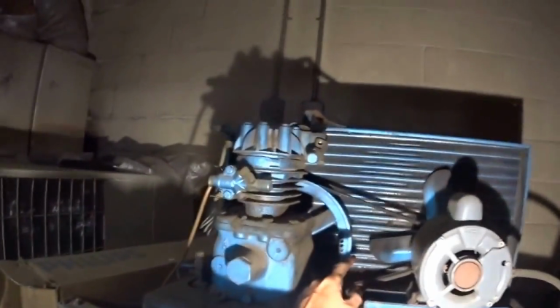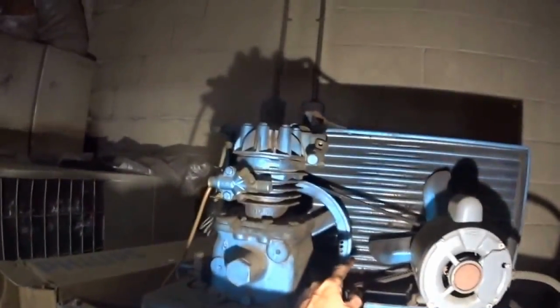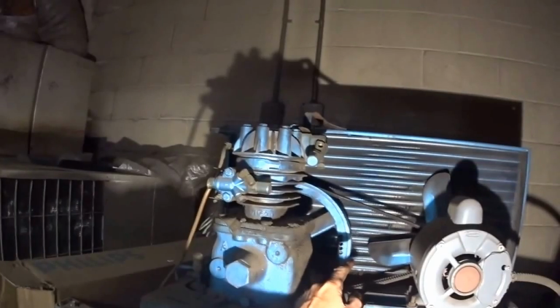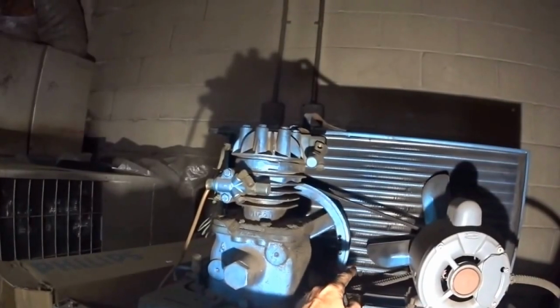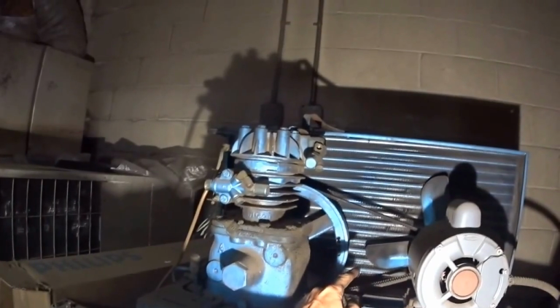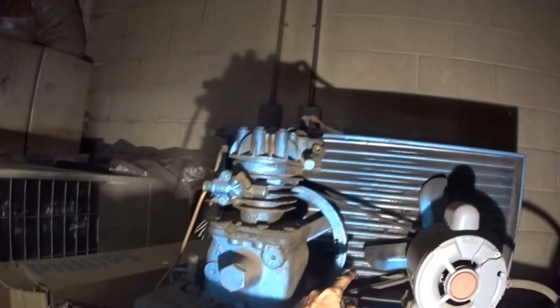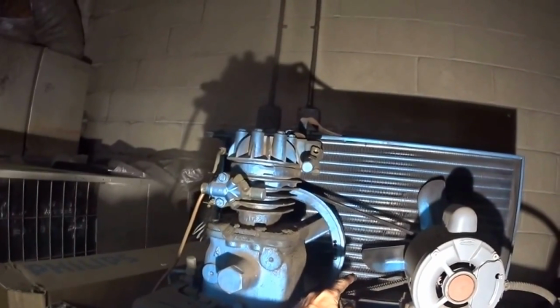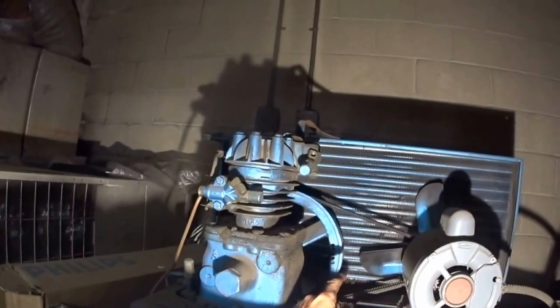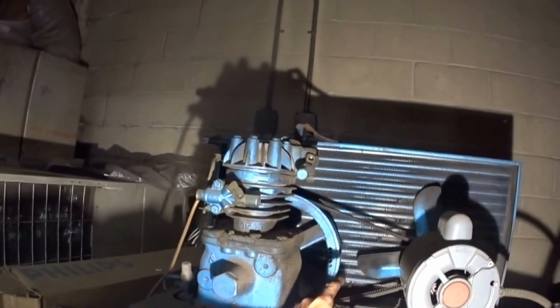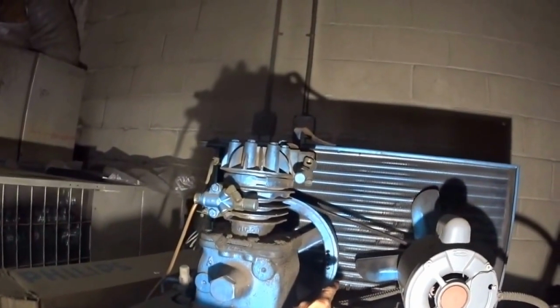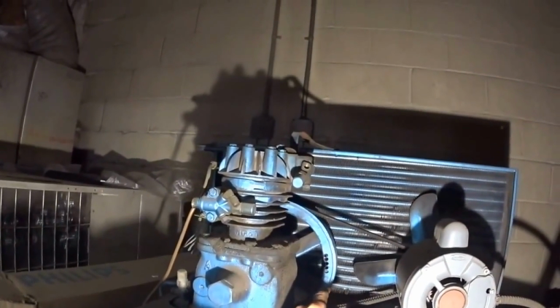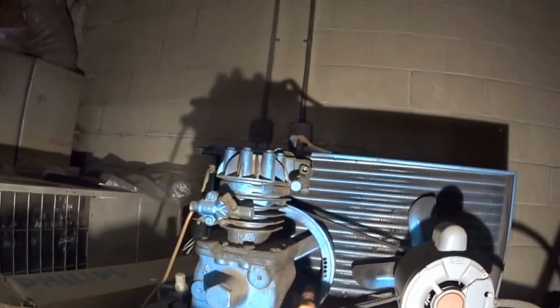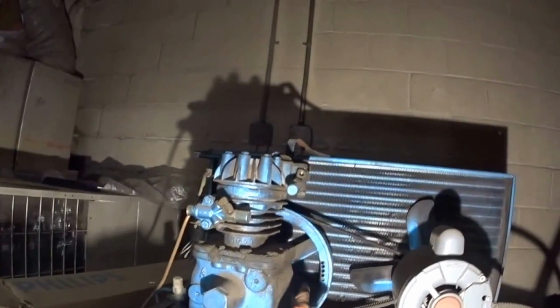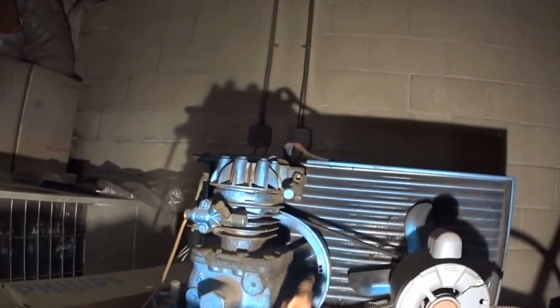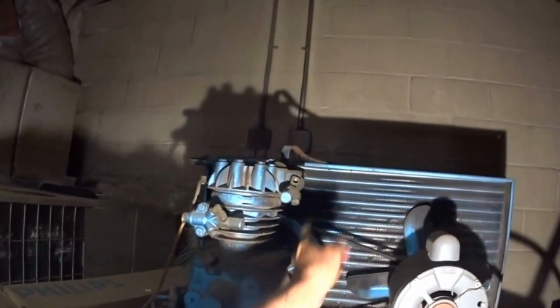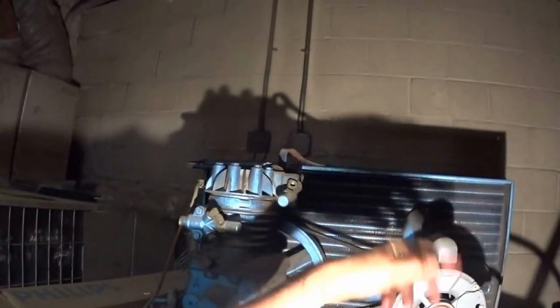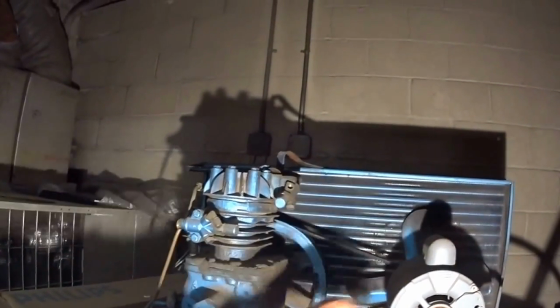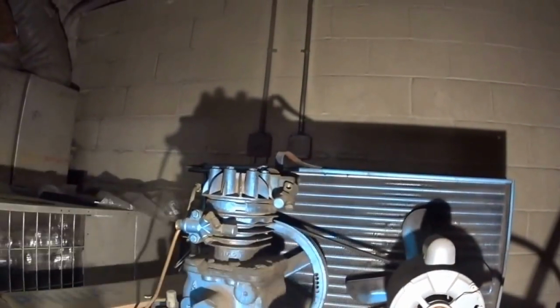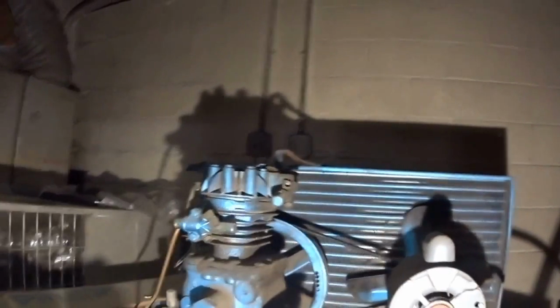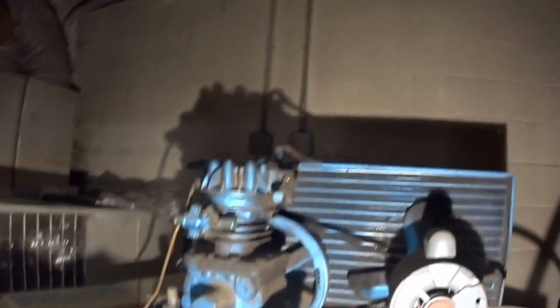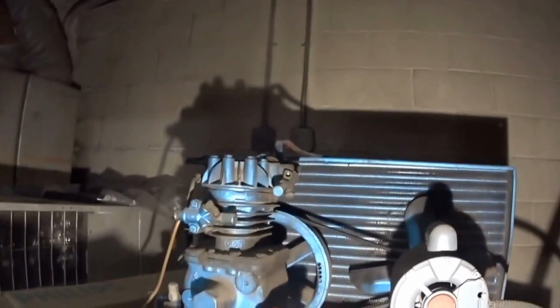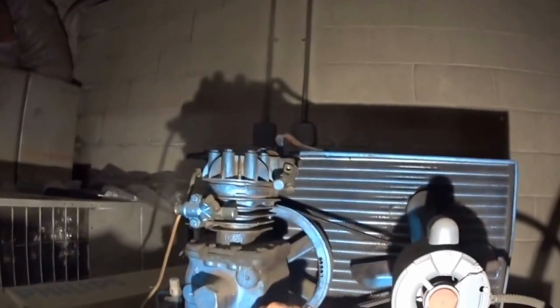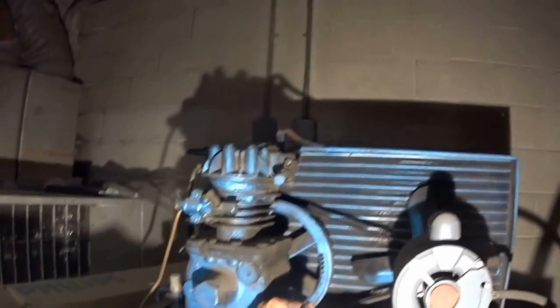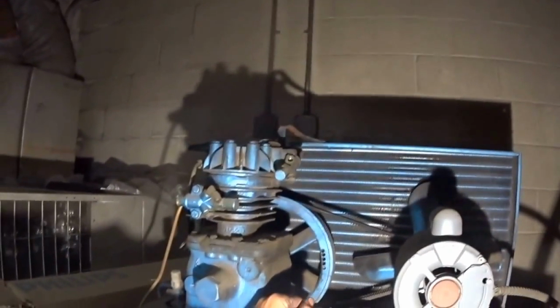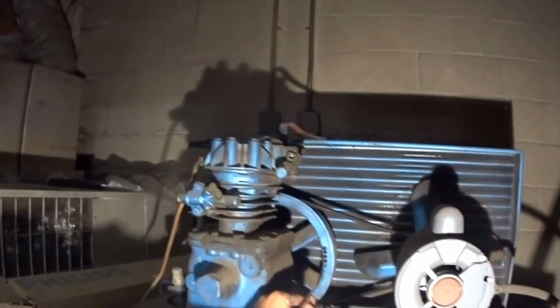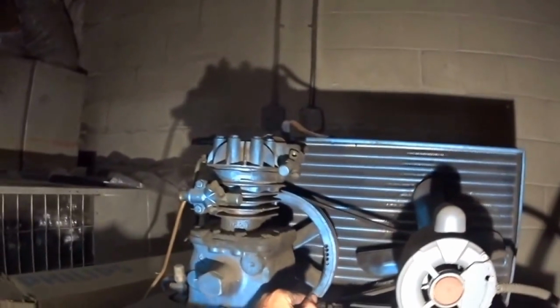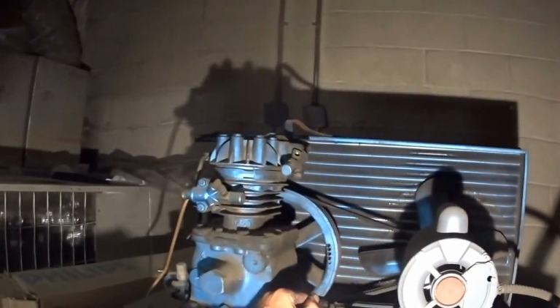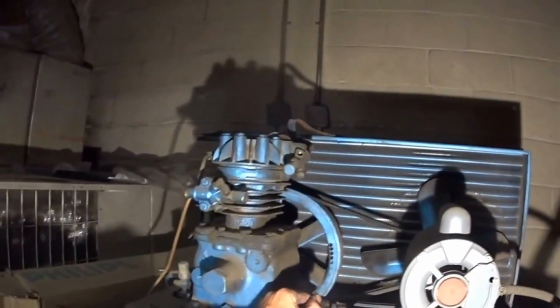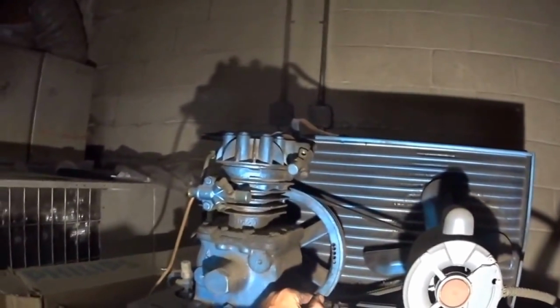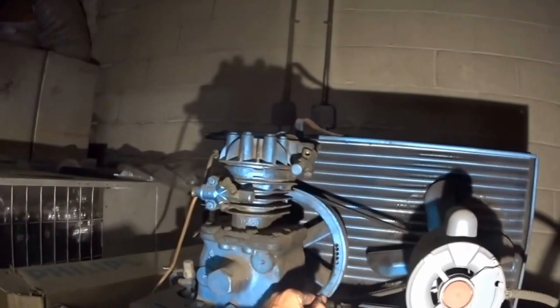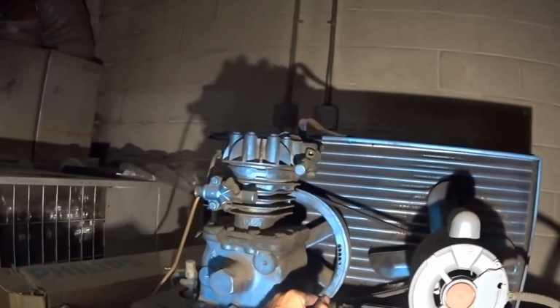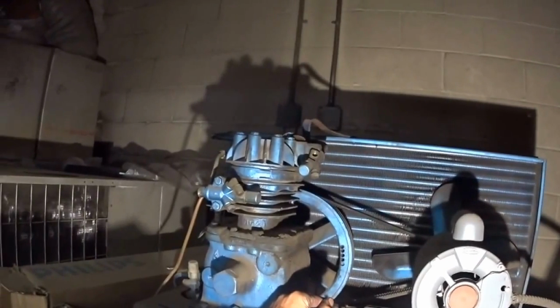Cats used to get caught in these fans and smear up the fins. I've seen some nightmares in some little meat markets.